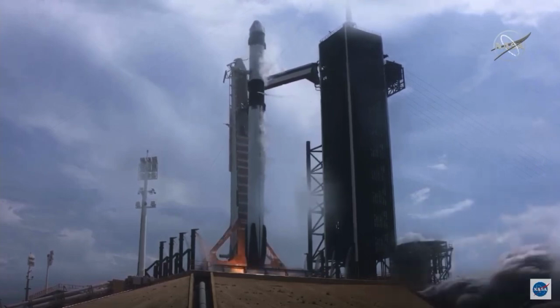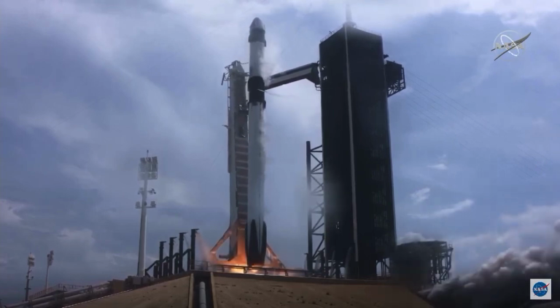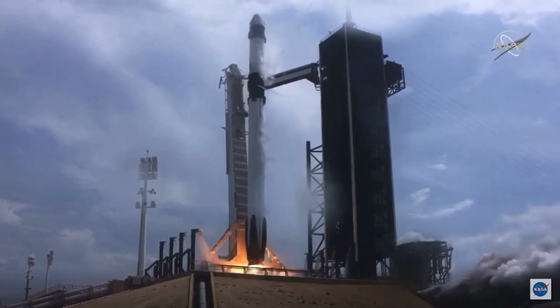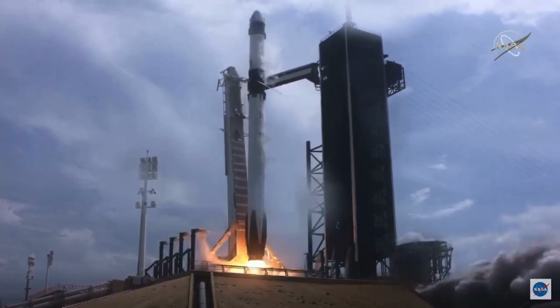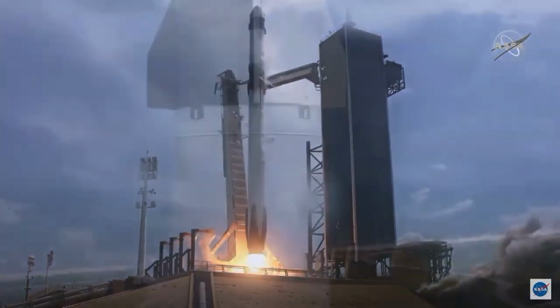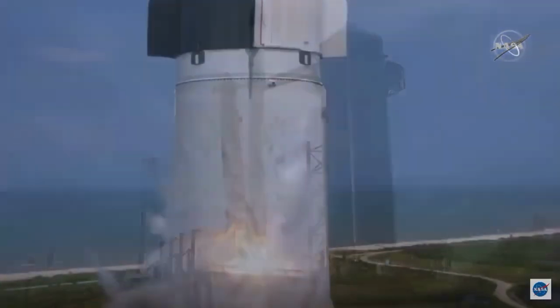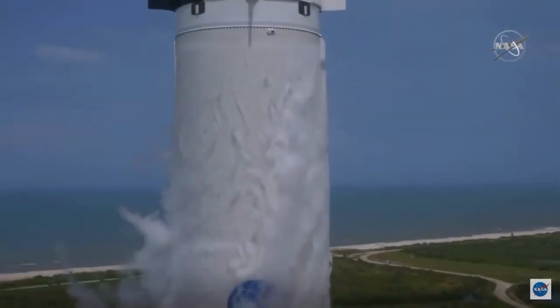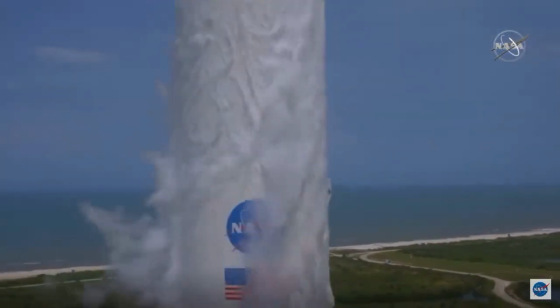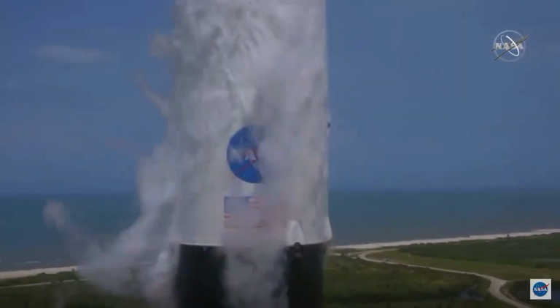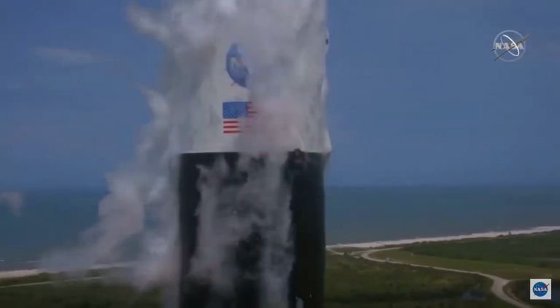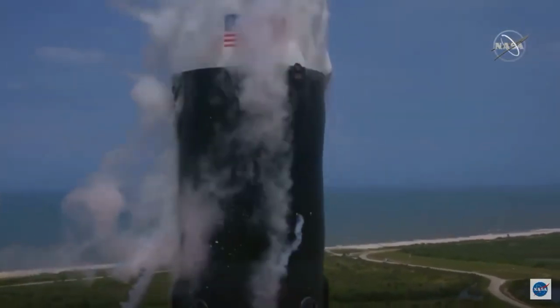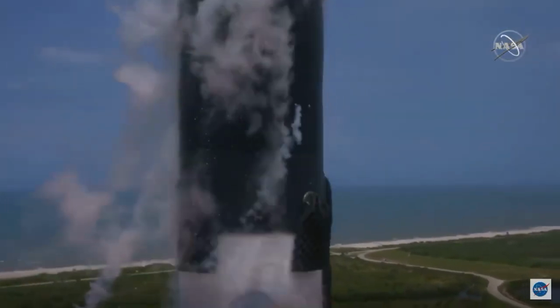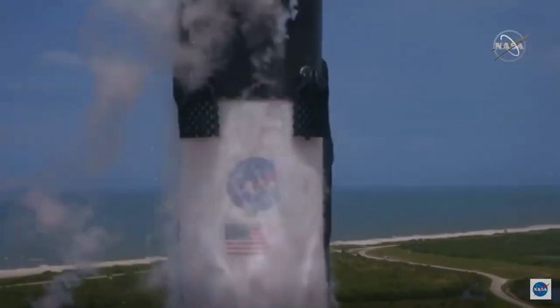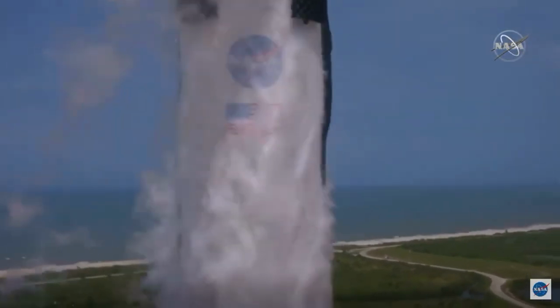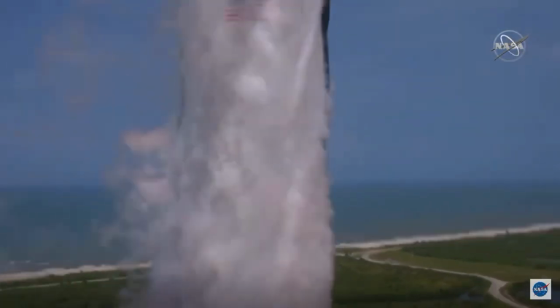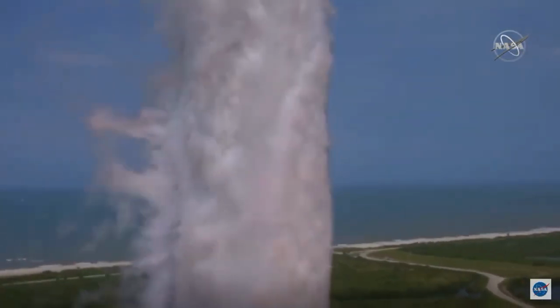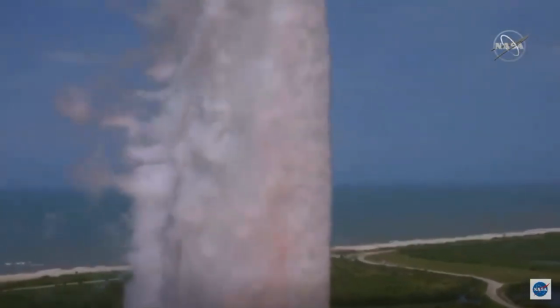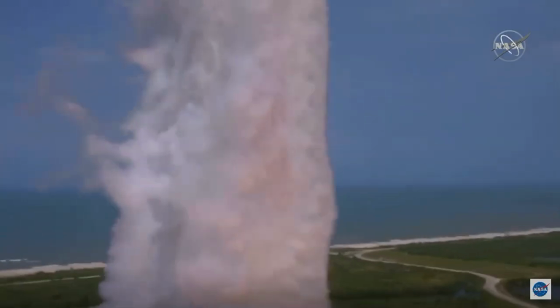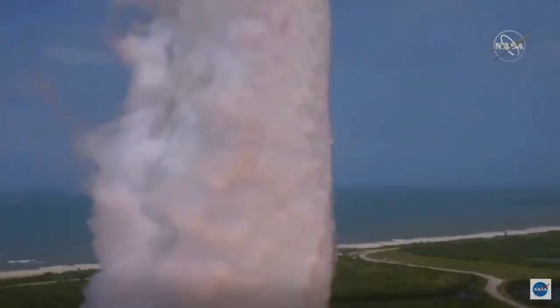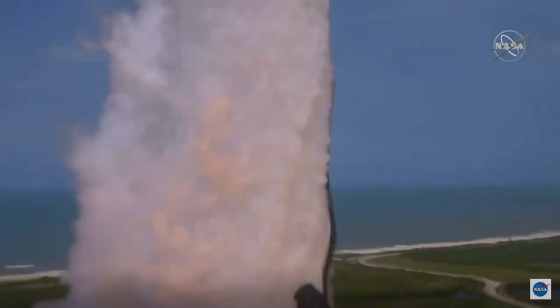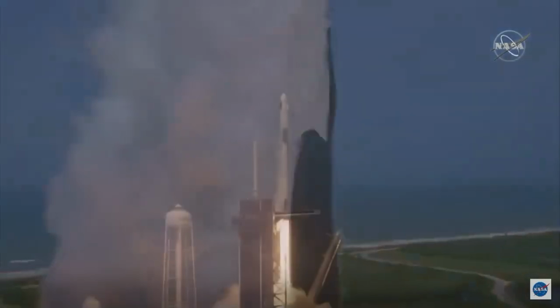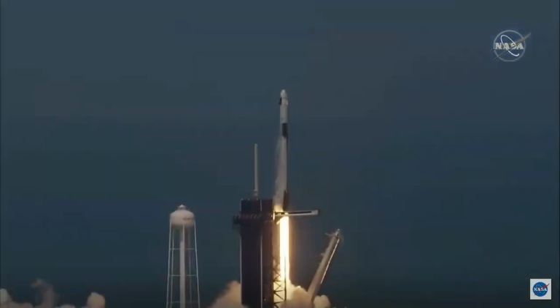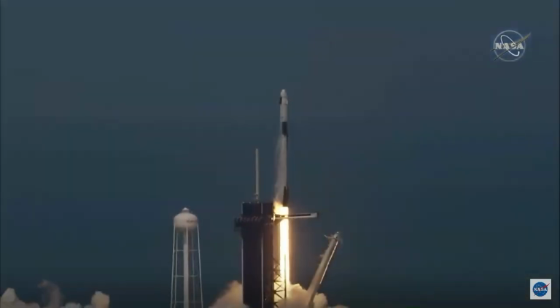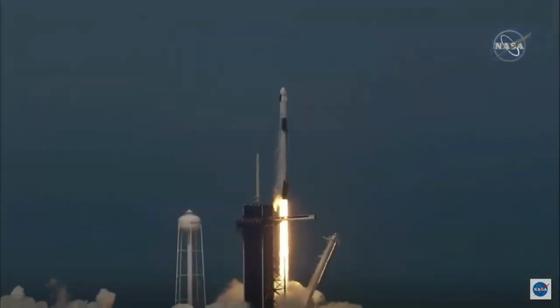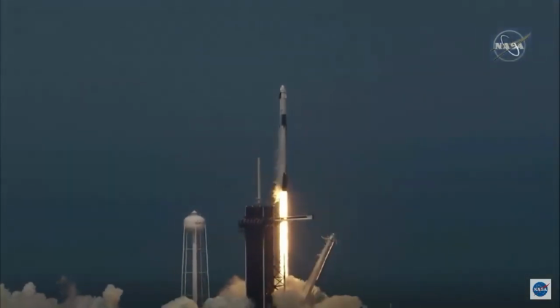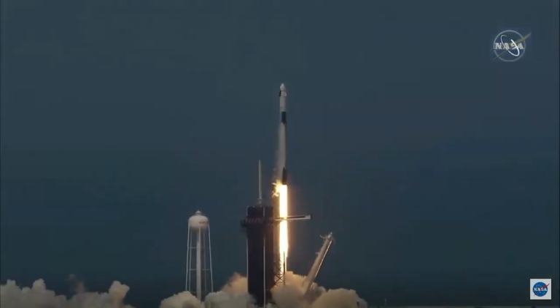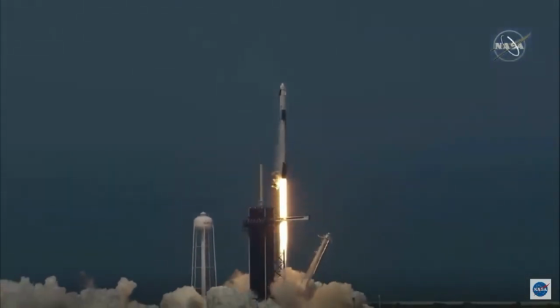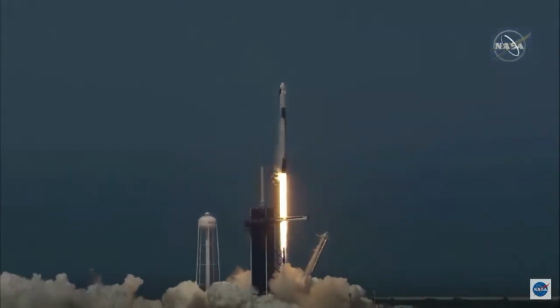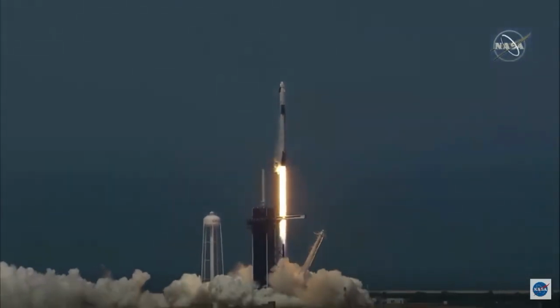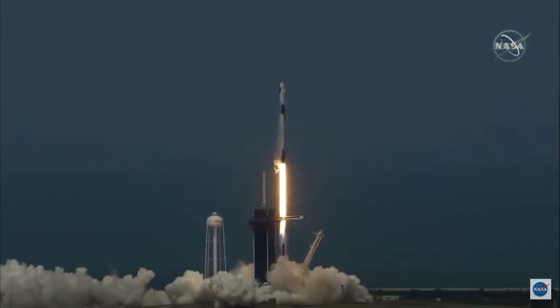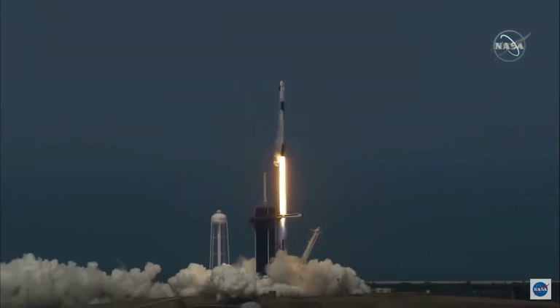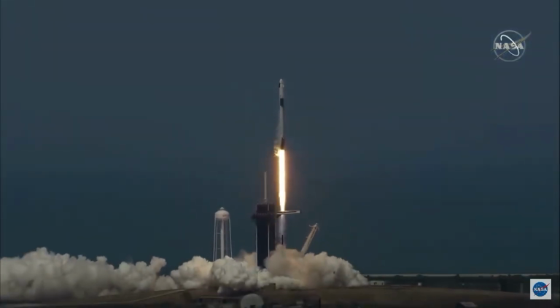Ignition. Liftoff of the Falcon 9 and Crew Dragon. Go NASA. Go SpaceX. Godspeed, Bob and Doug.